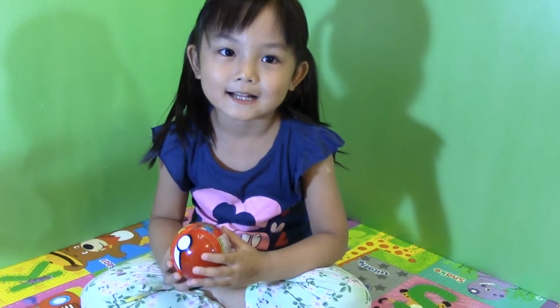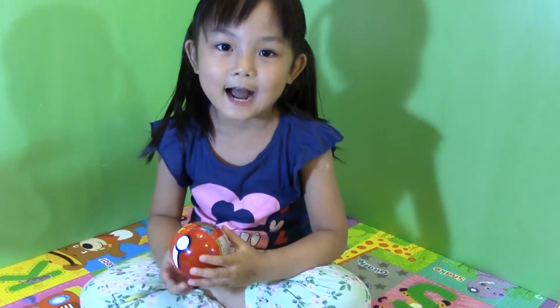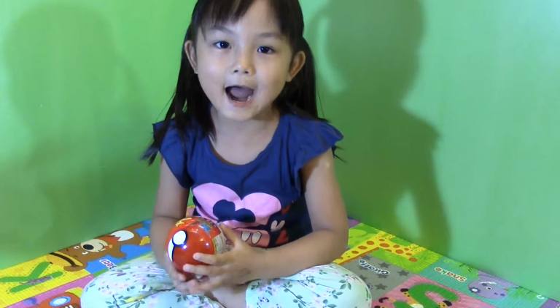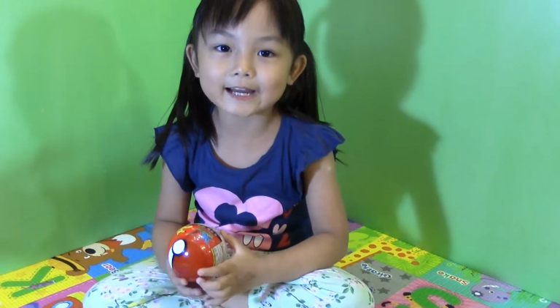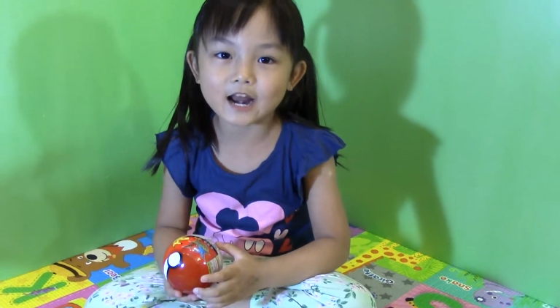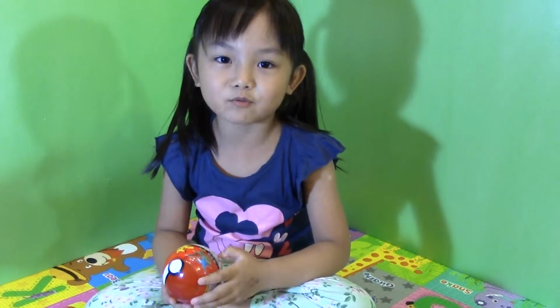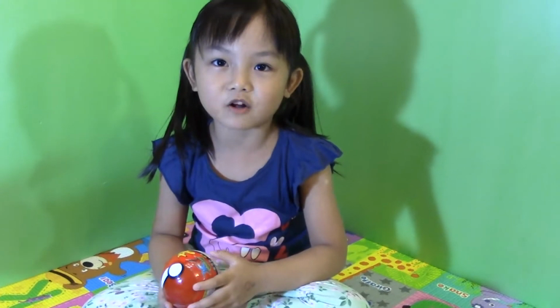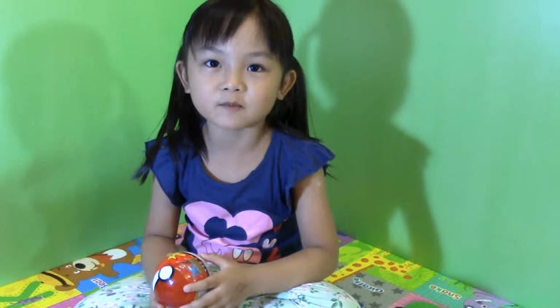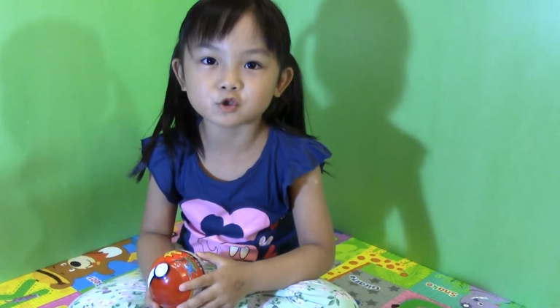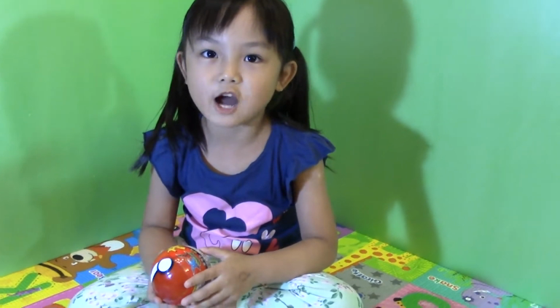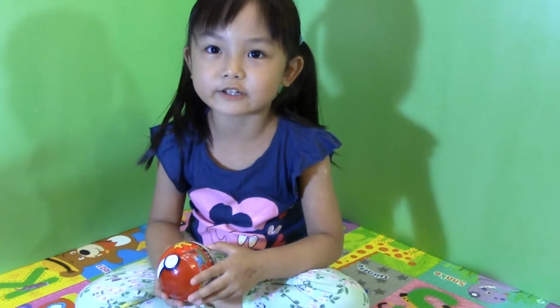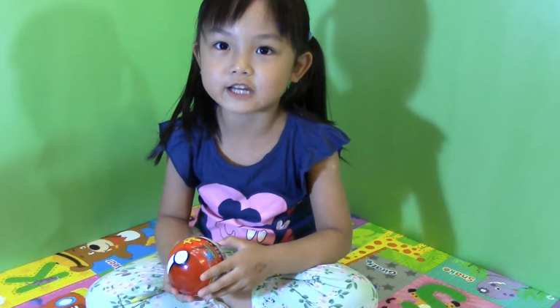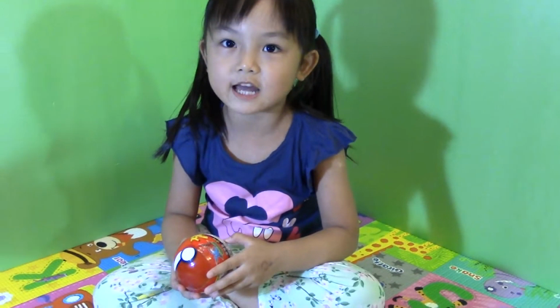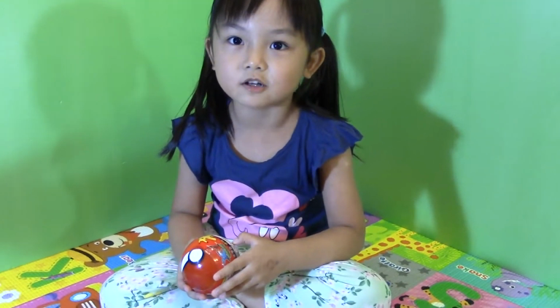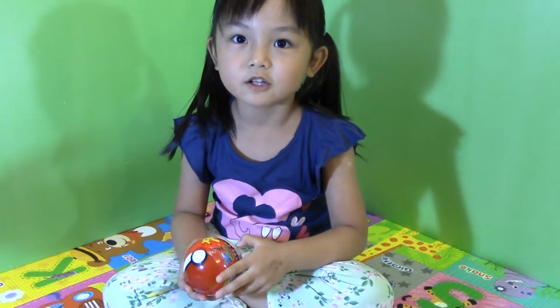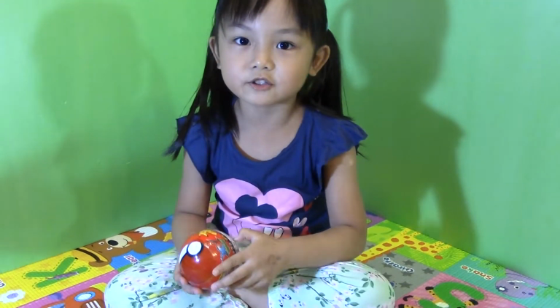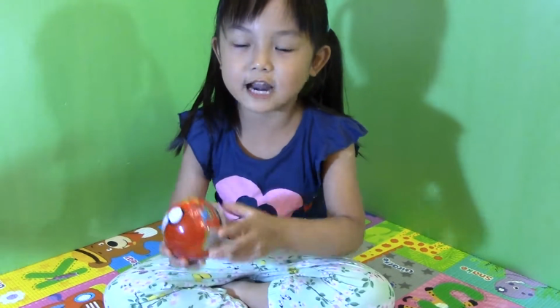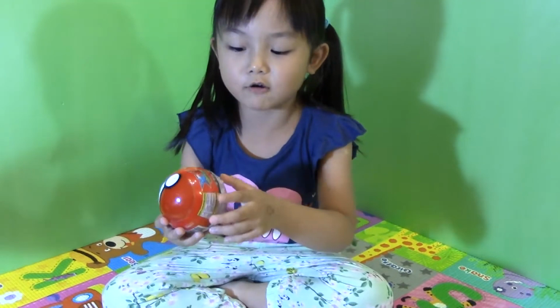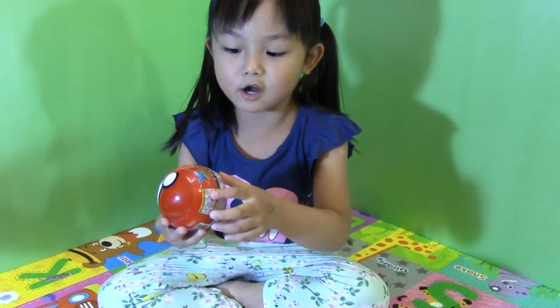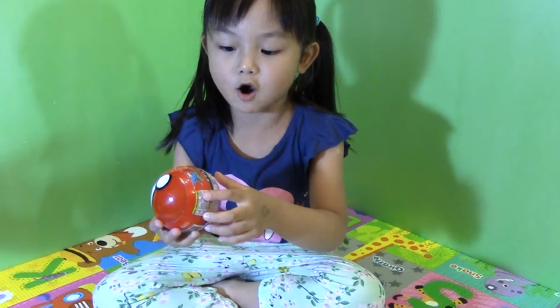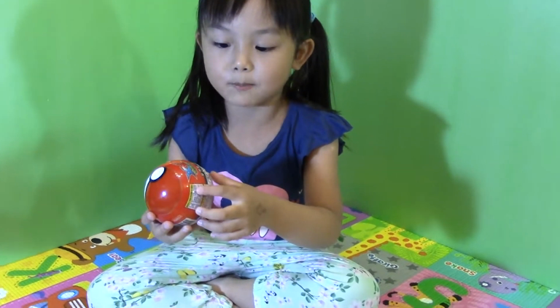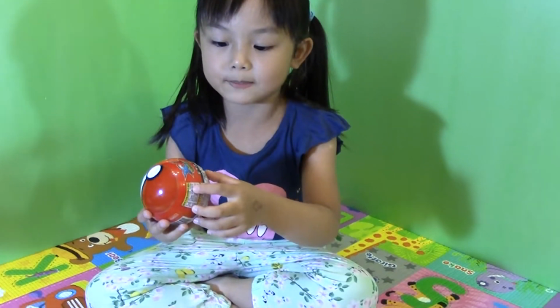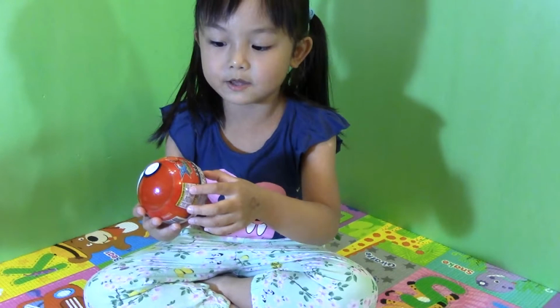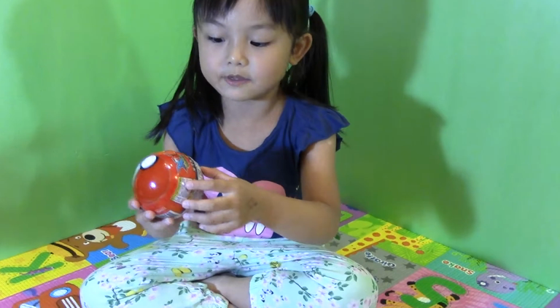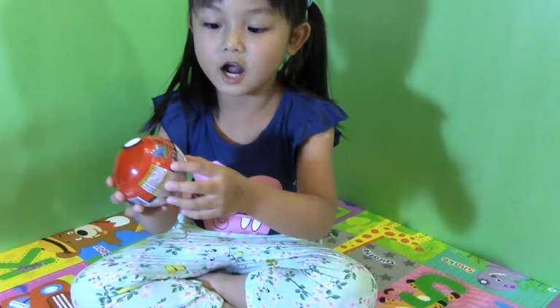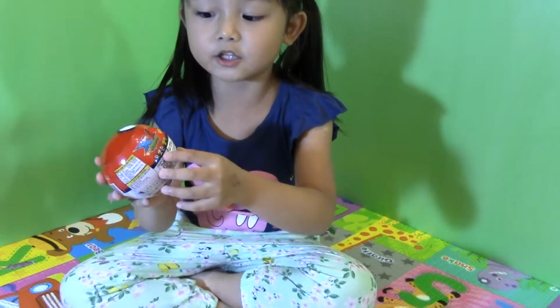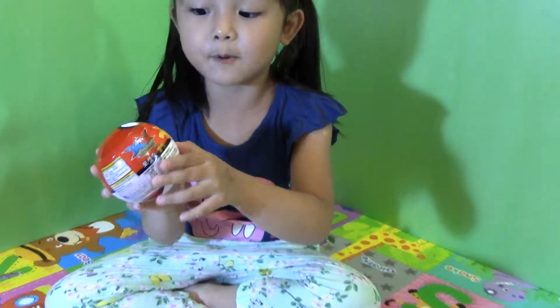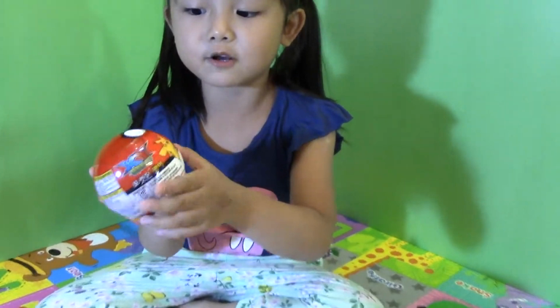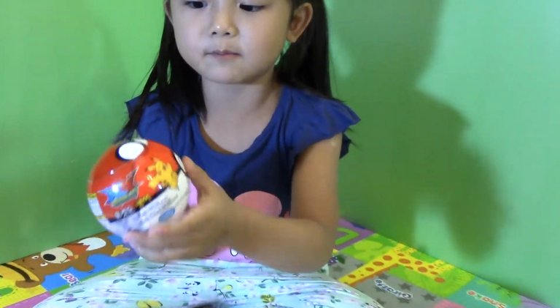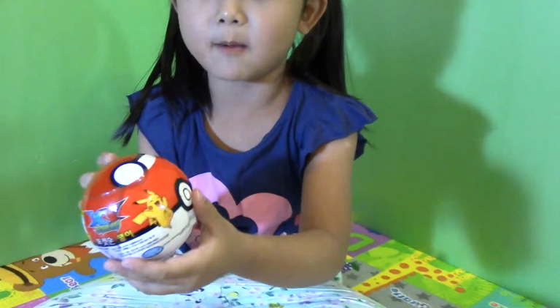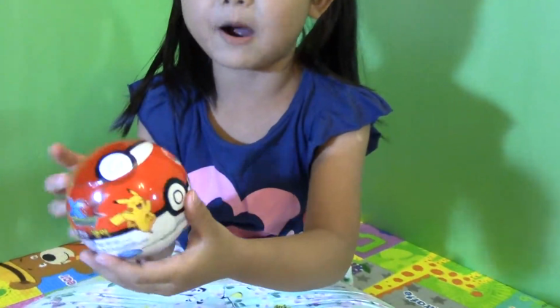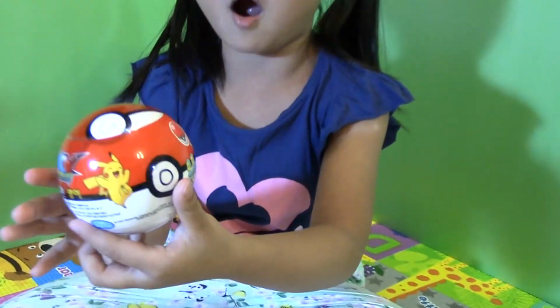Hi guys, welcome to Otter Channel. Today we are going to open this other Pokemon ball.